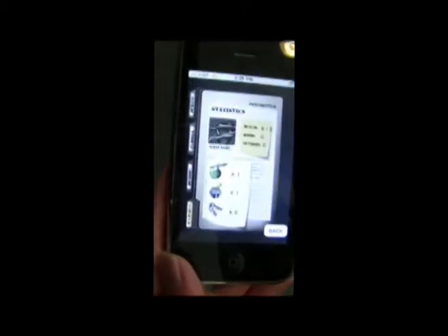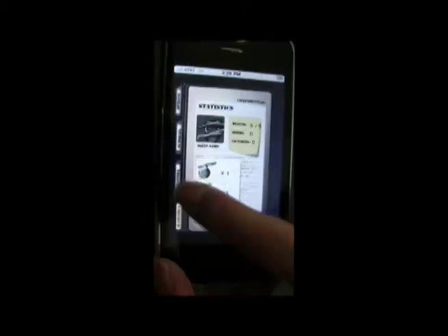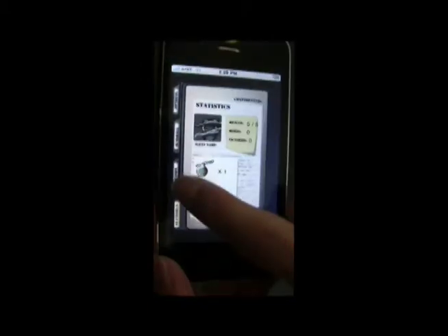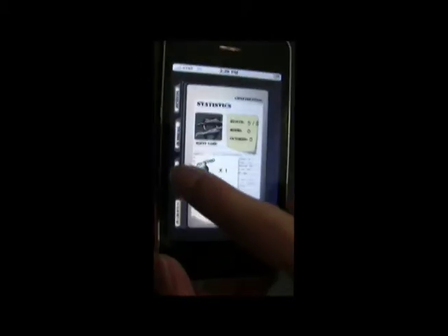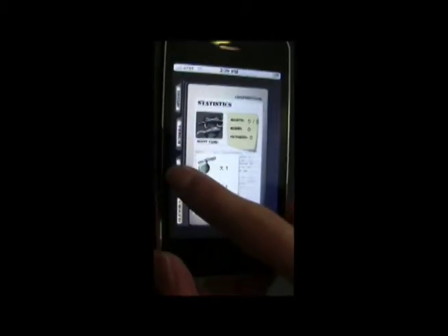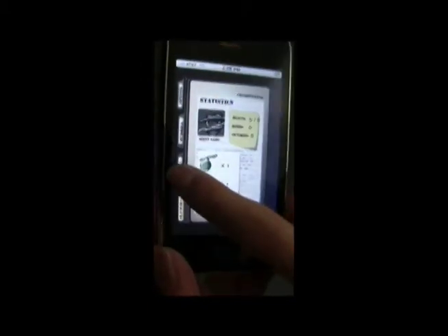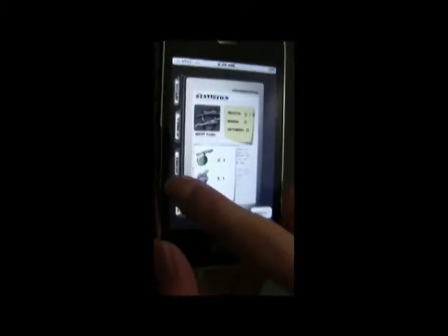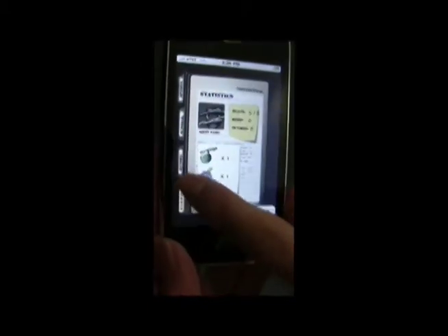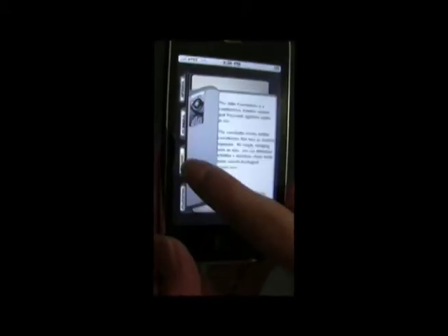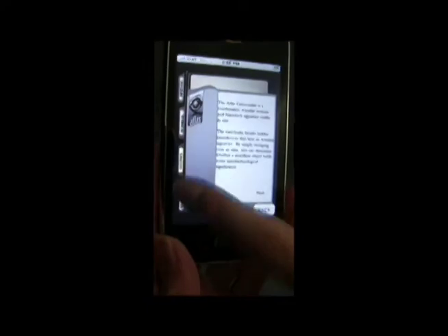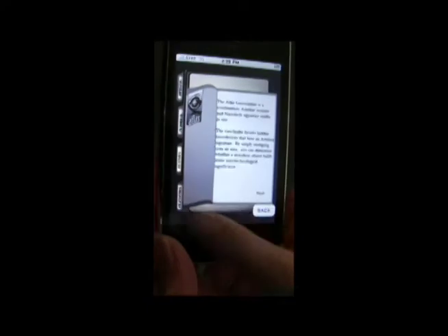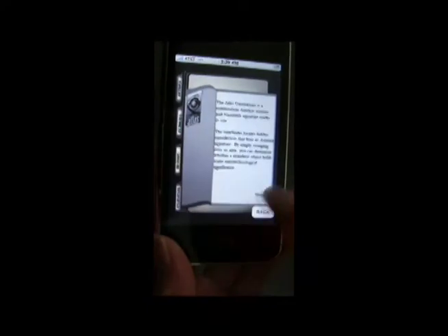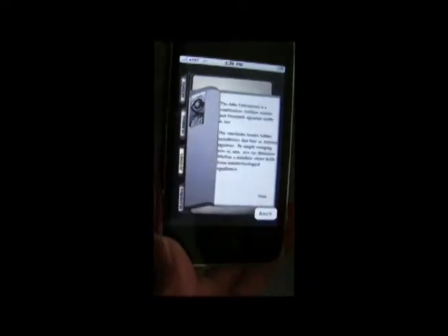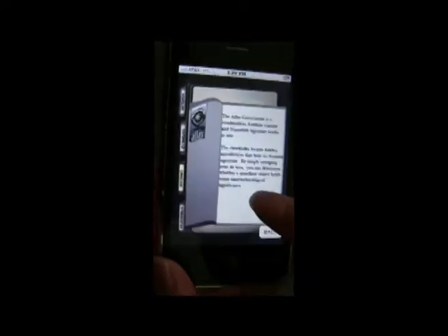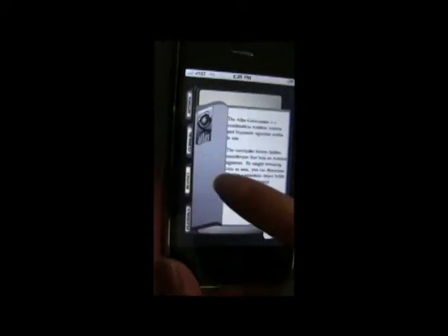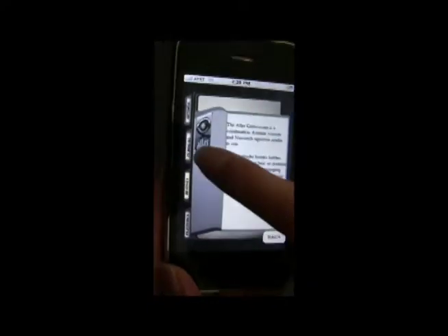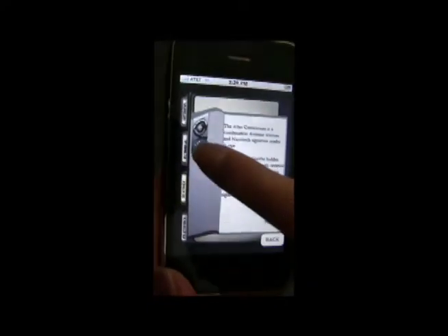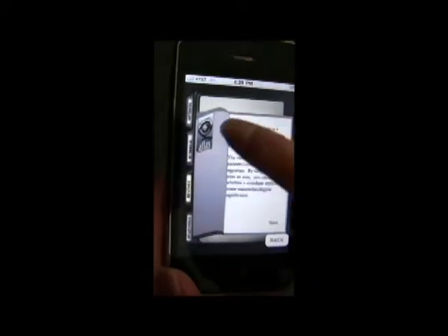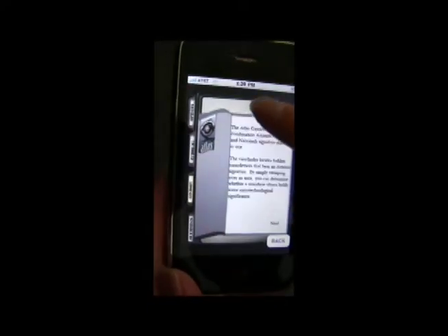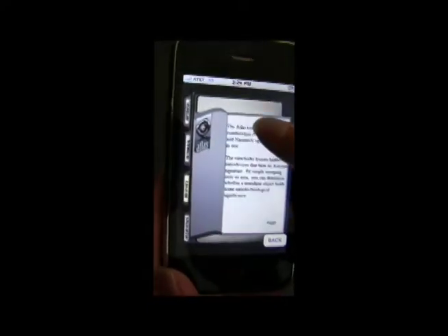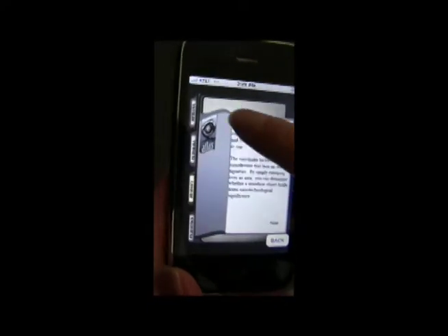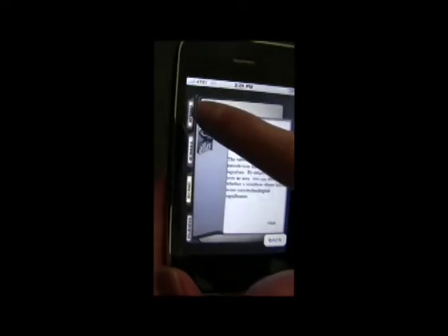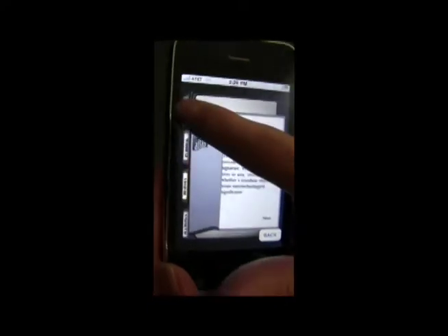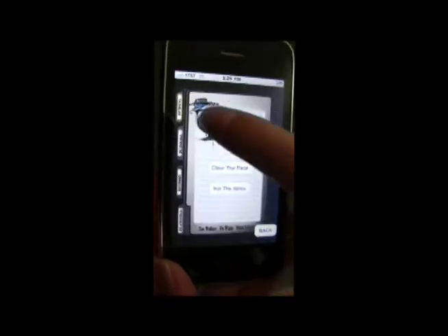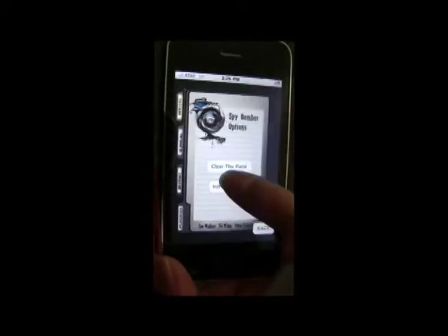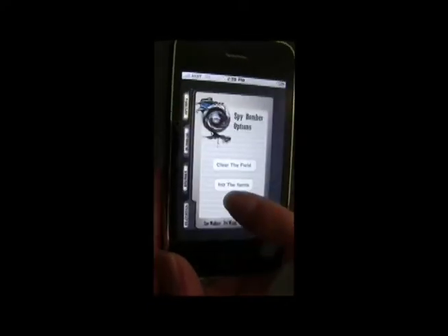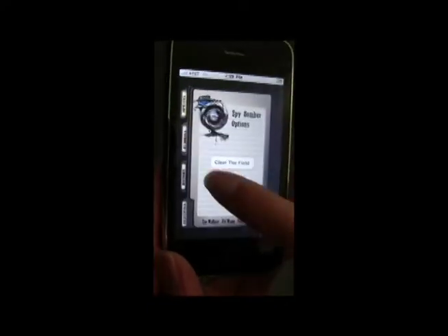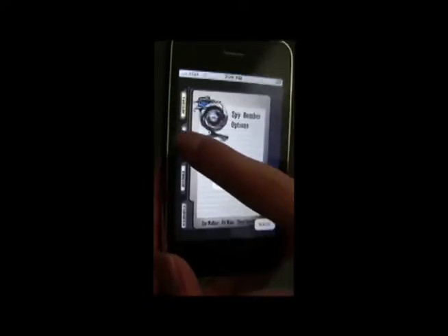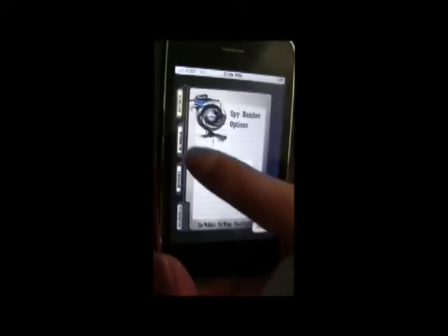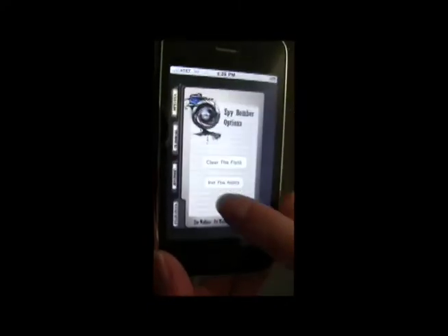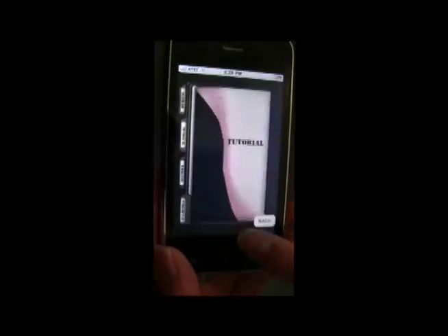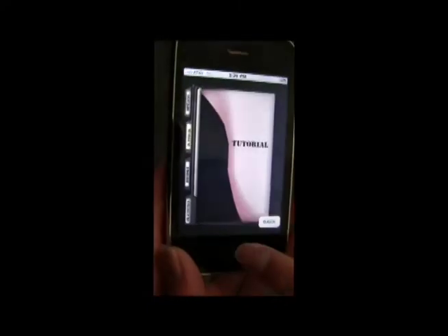The information screen holds your player statistics, the backstory of our game, tutorial, and our game options.